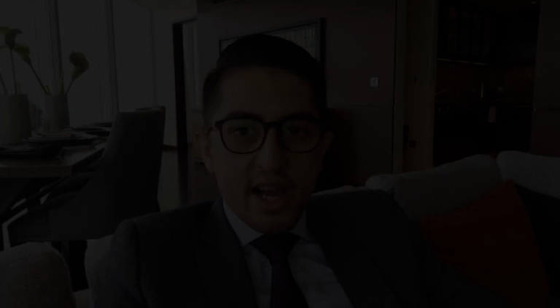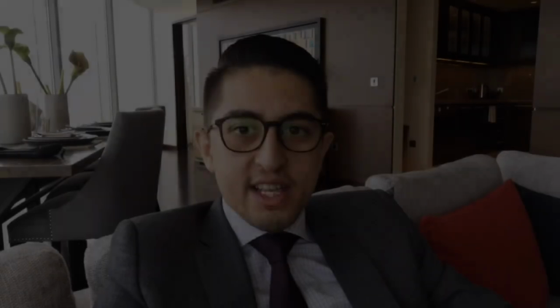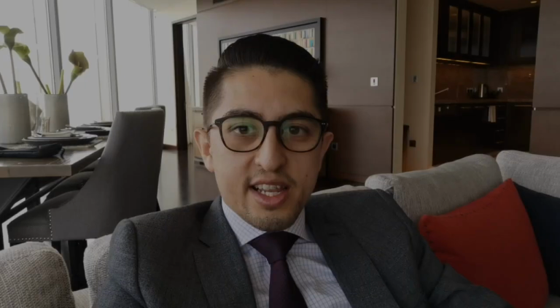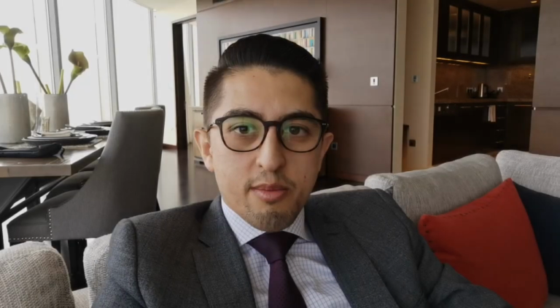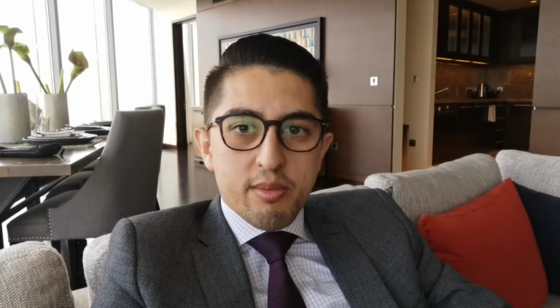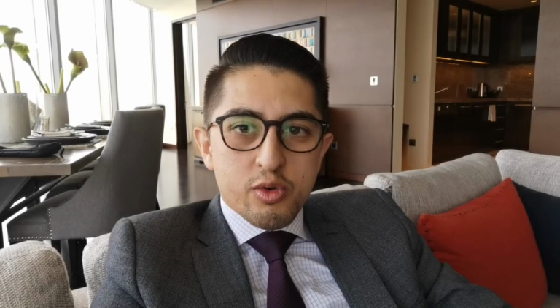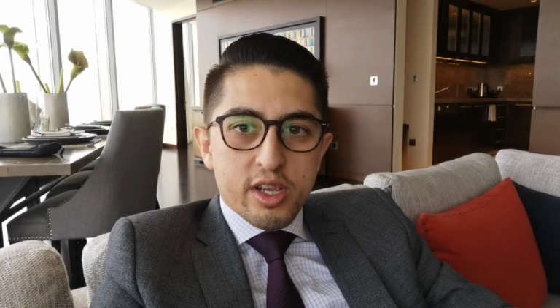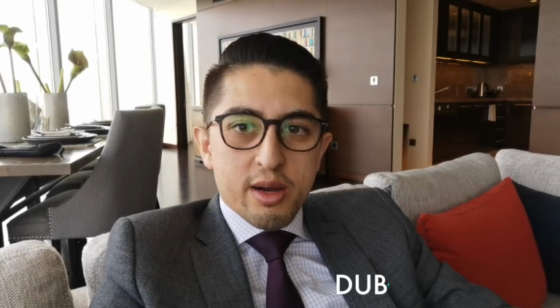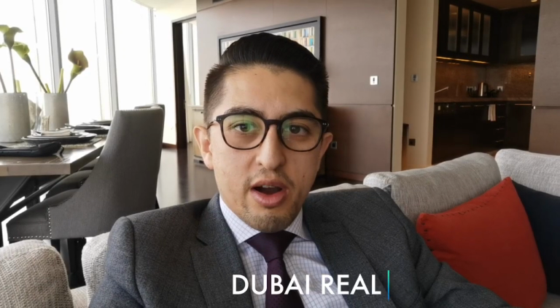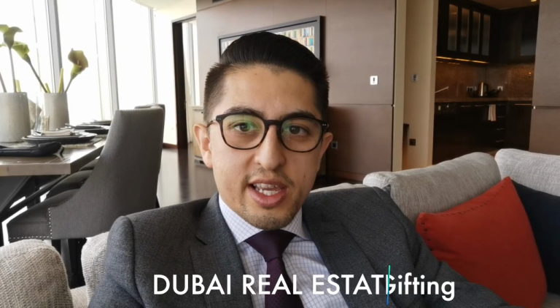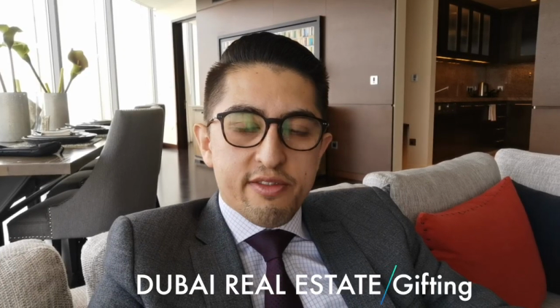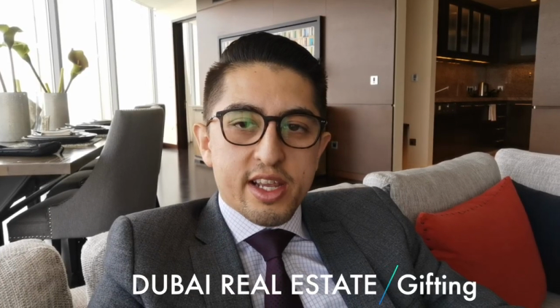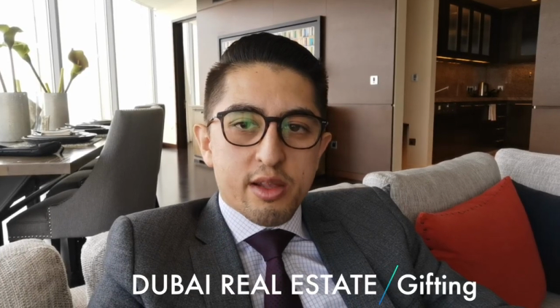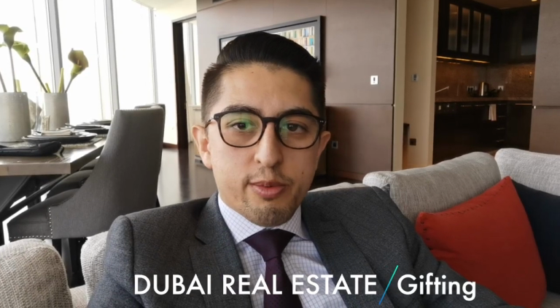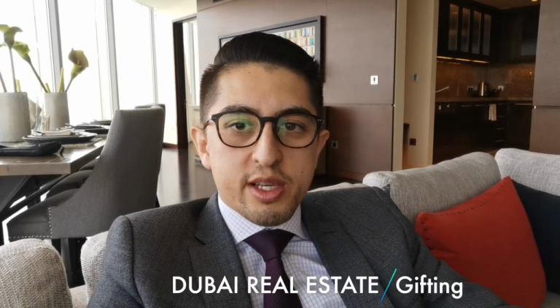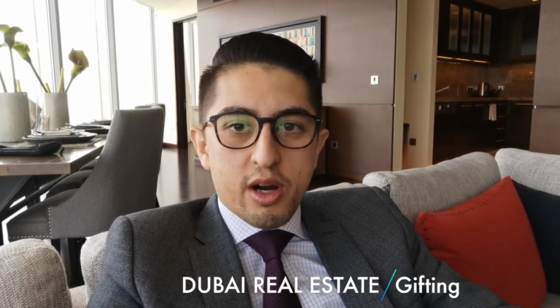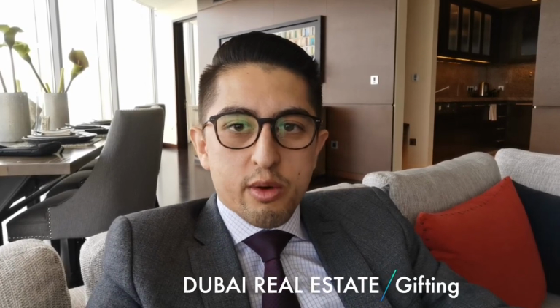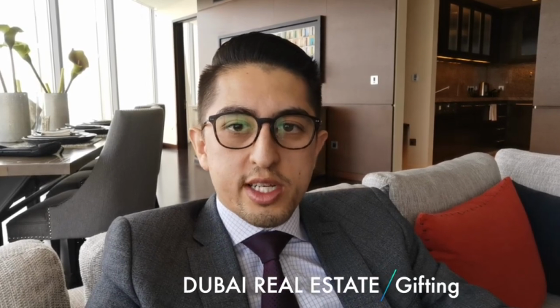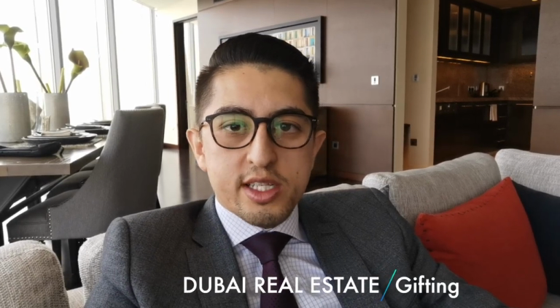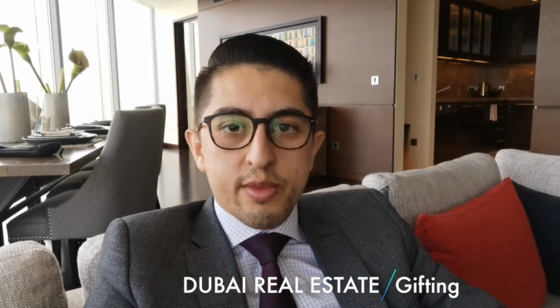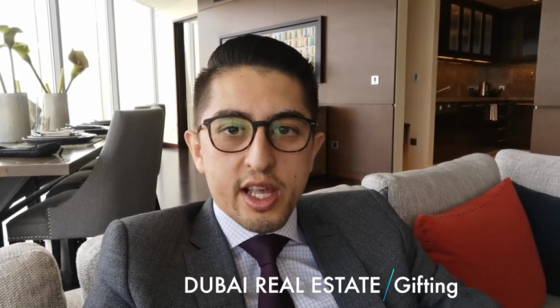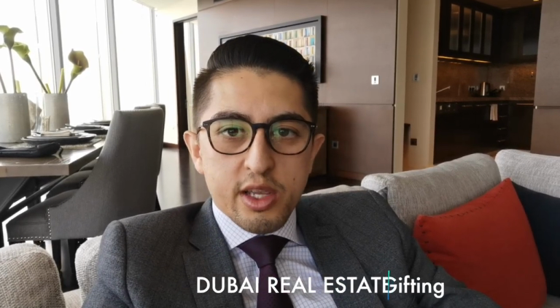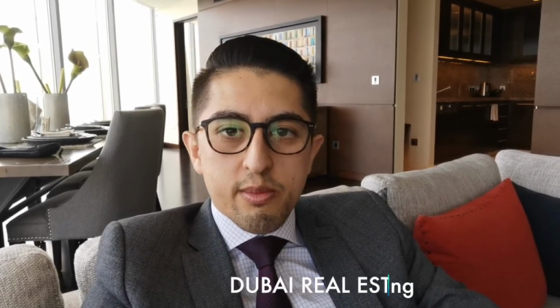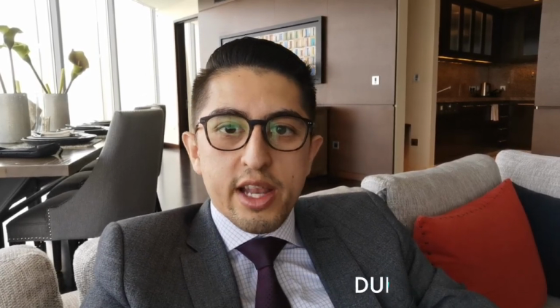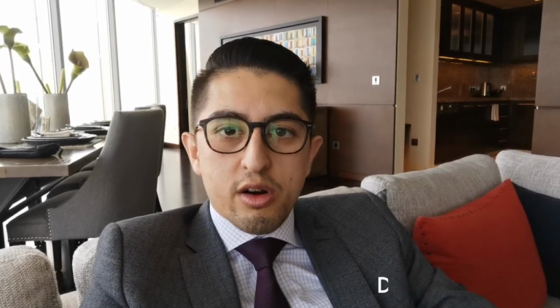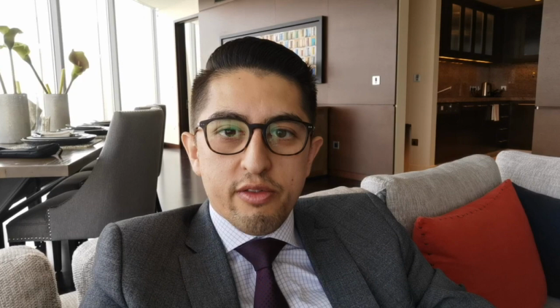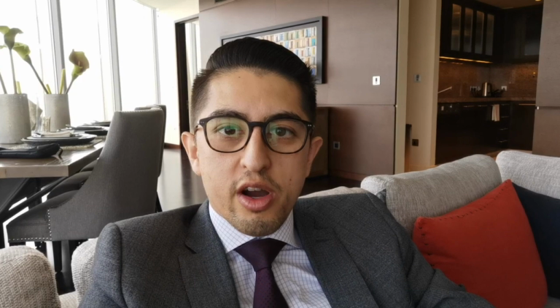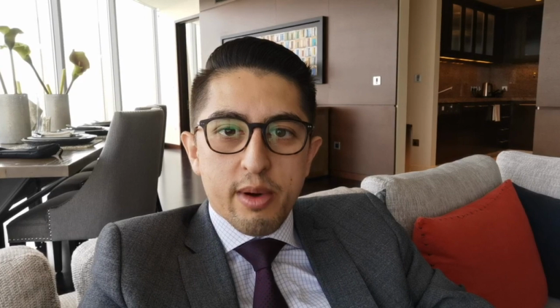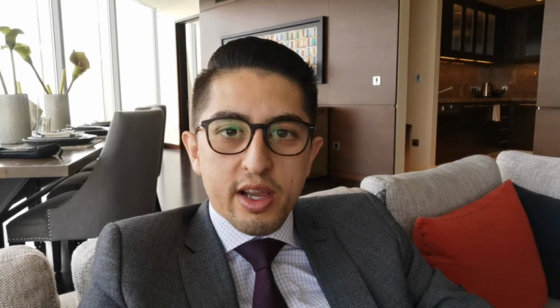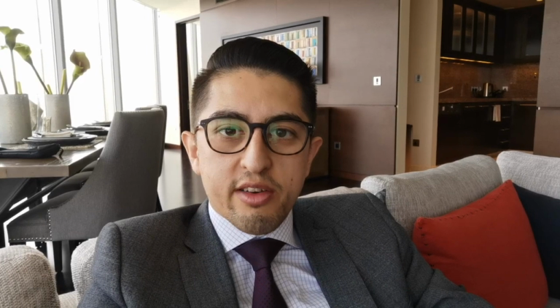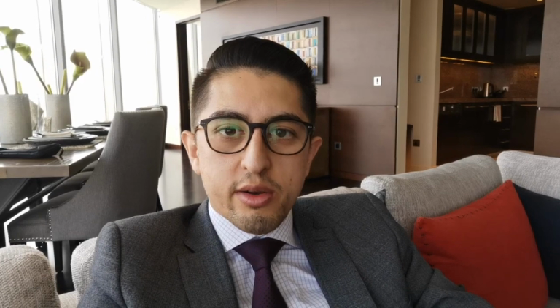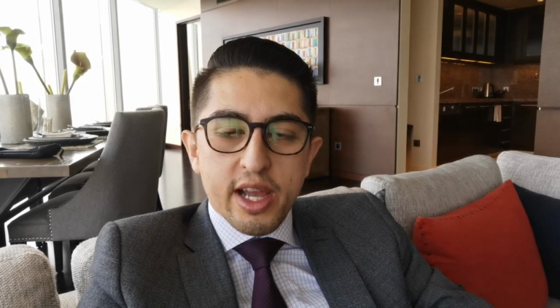Hi guys, today I'm going to be talking about gifting in the property market, which is something that you might not have heard about here in Dubai.